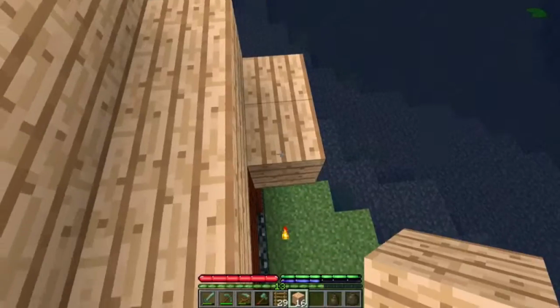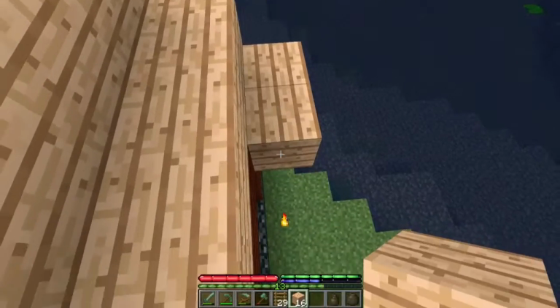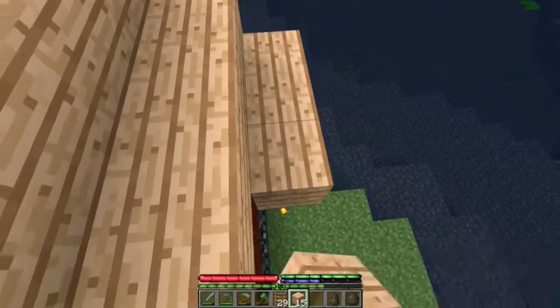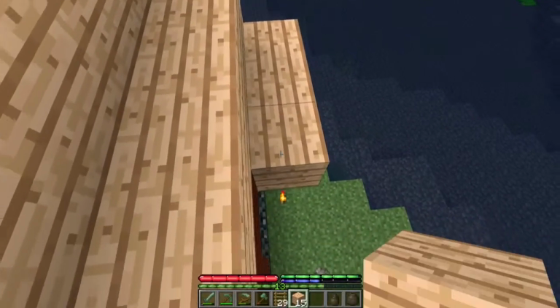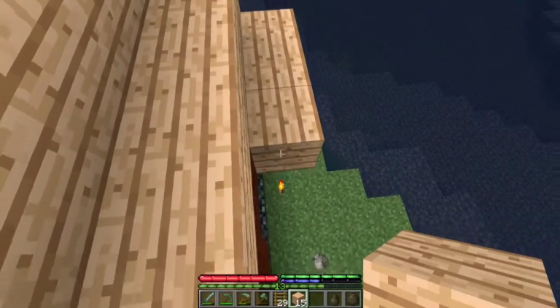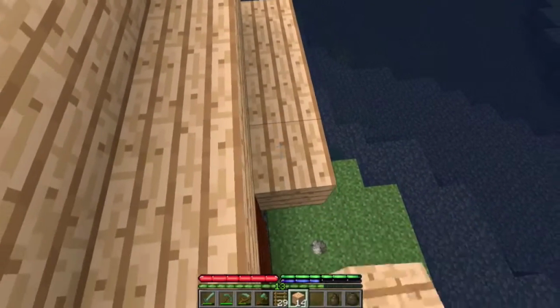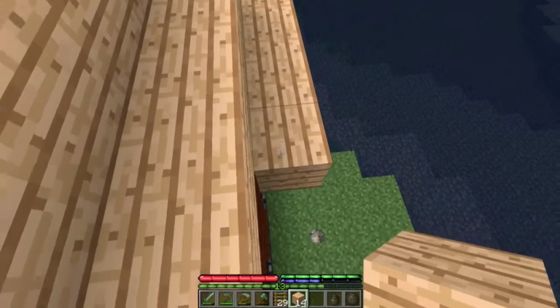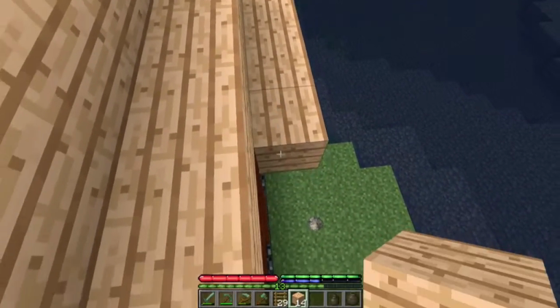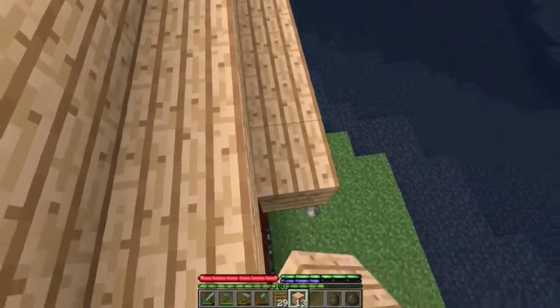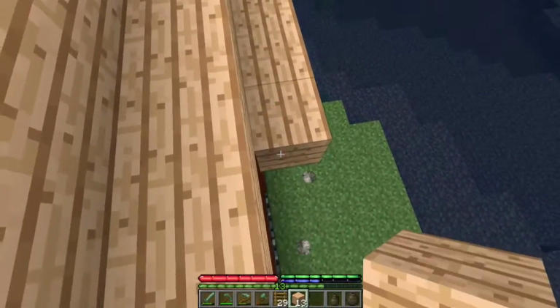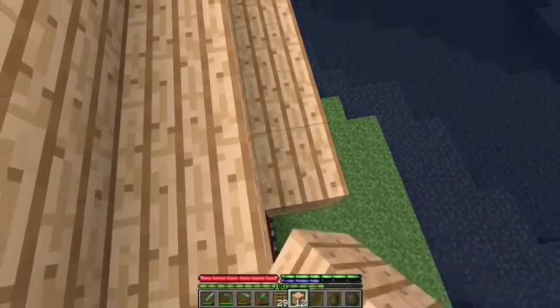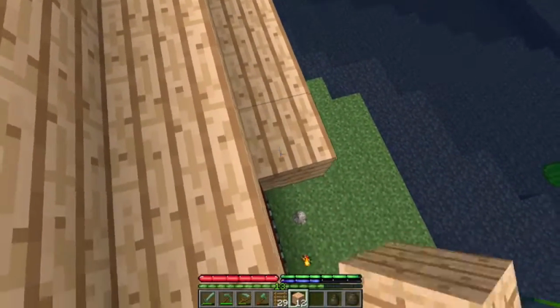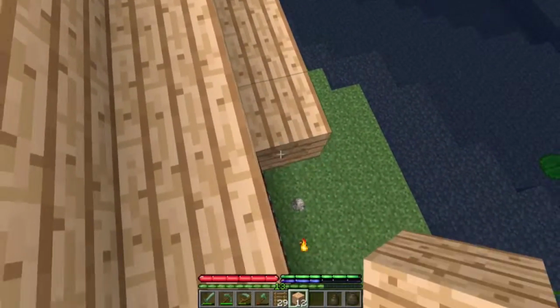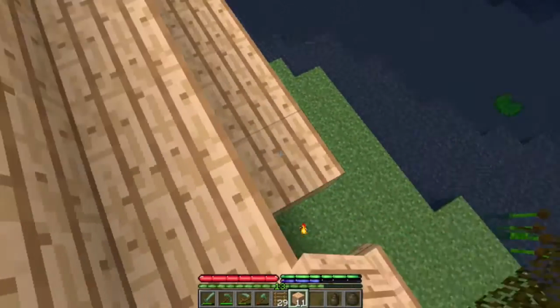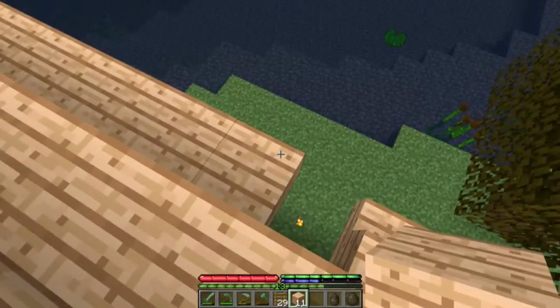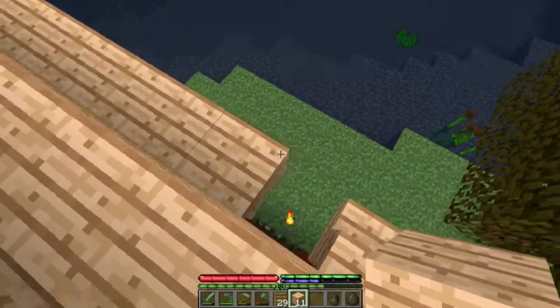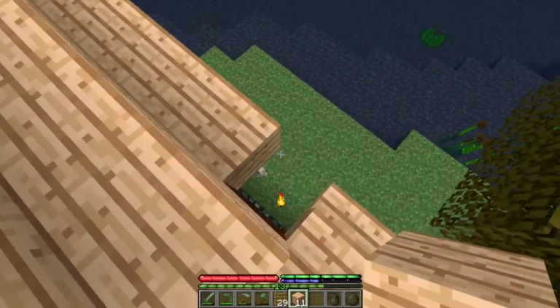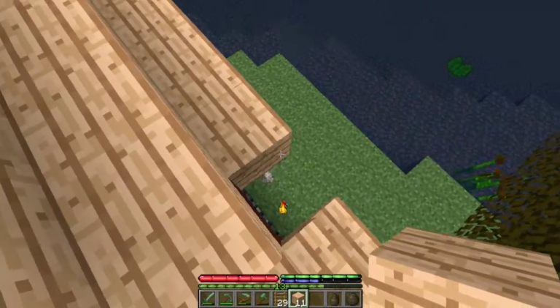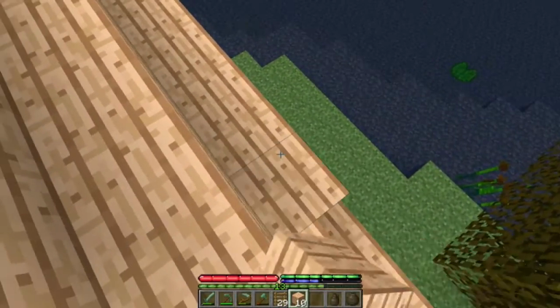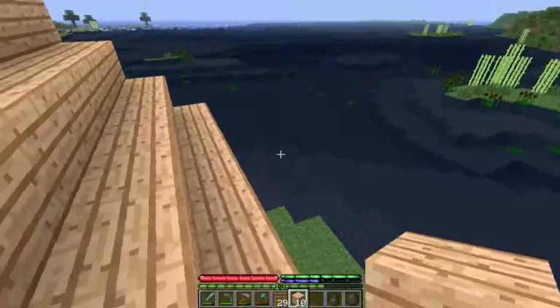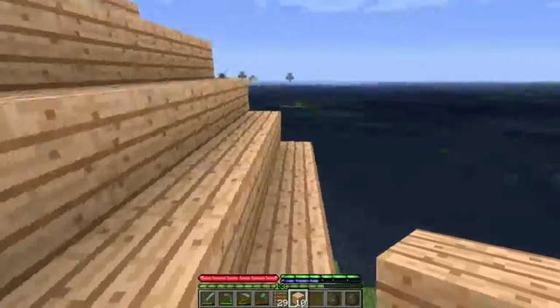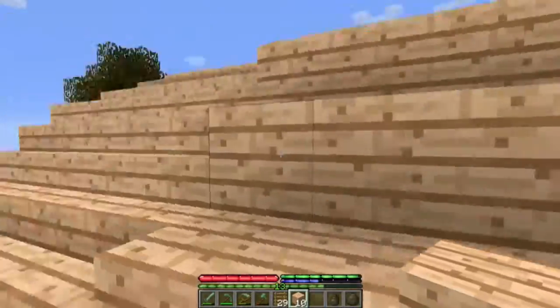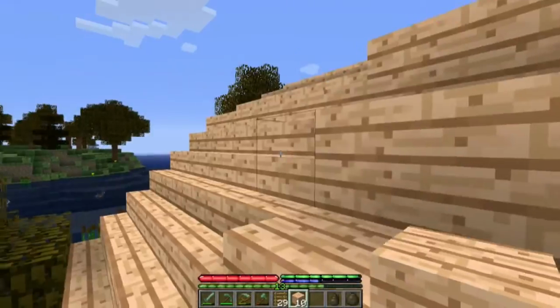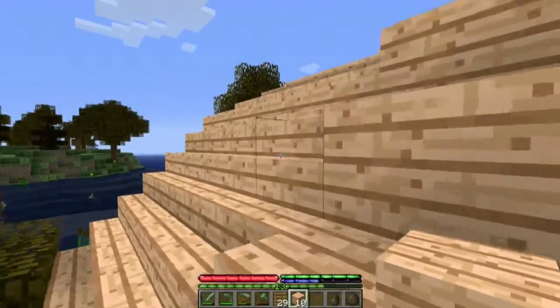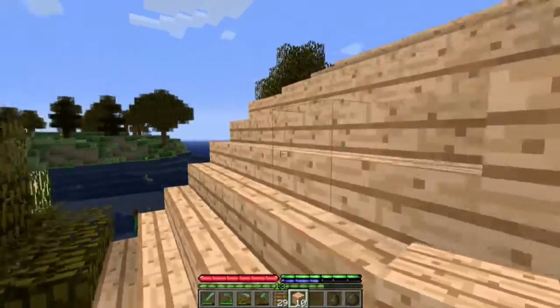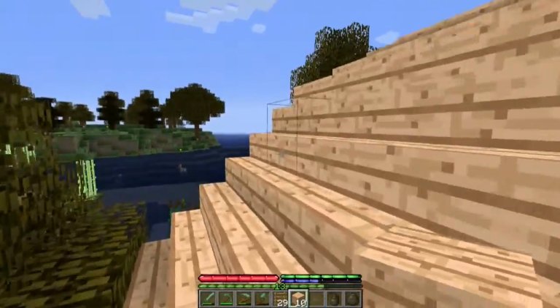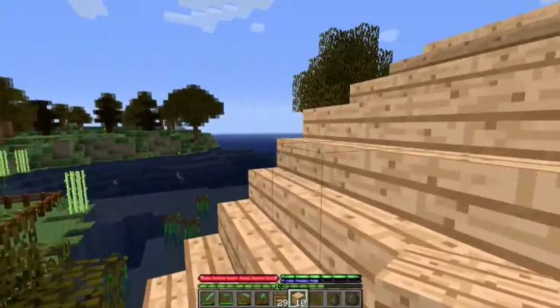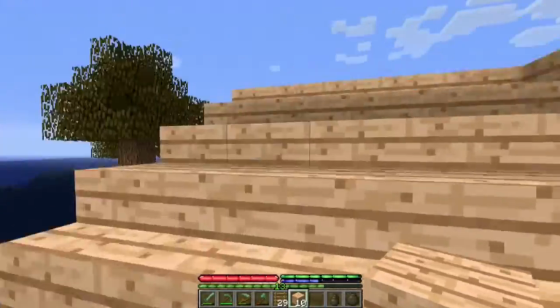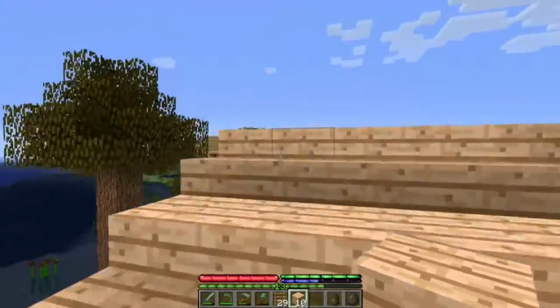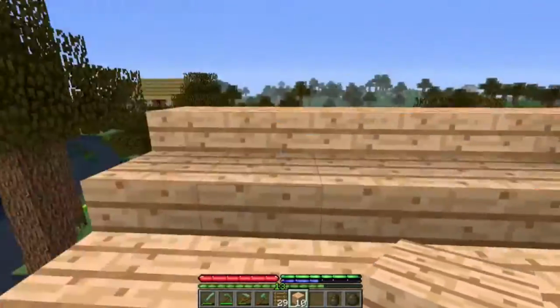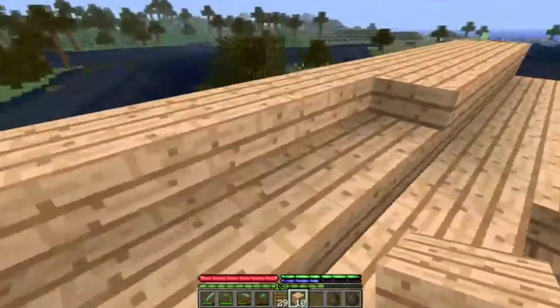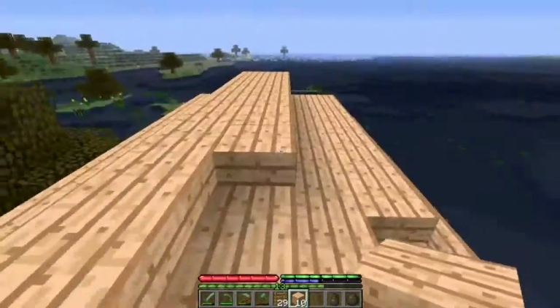Finally the rain stopped. Welcome everybody to another episode of Terra Firma Craft, episode 7 to be precise.